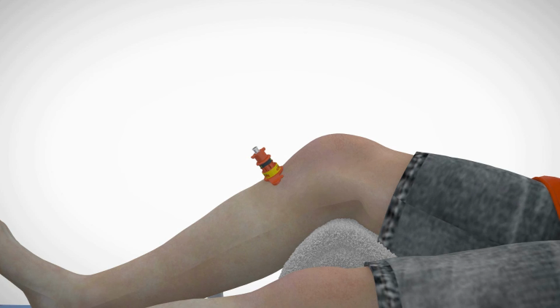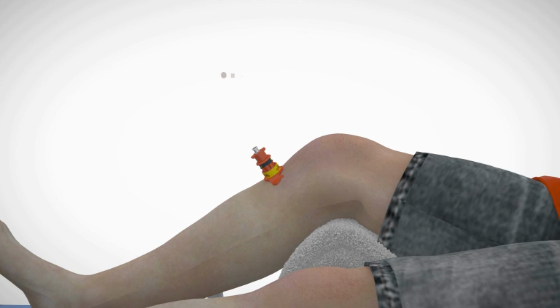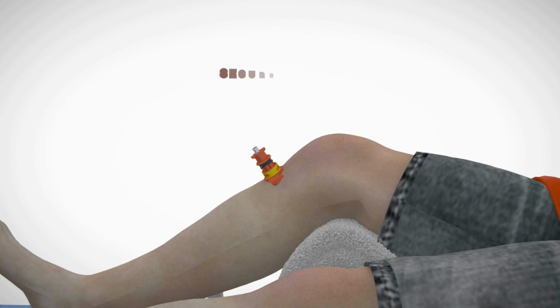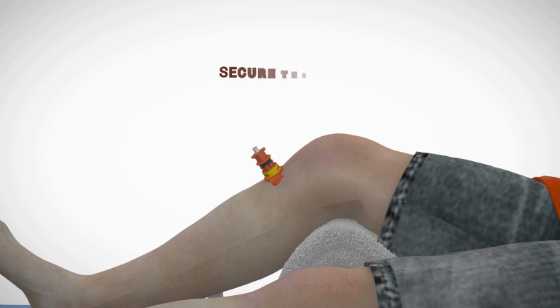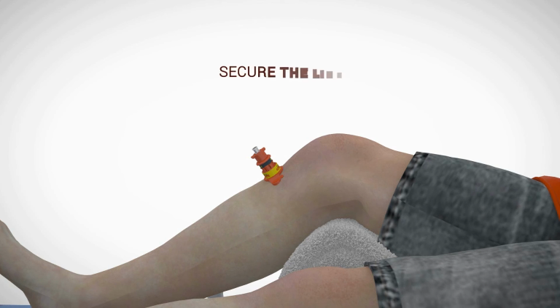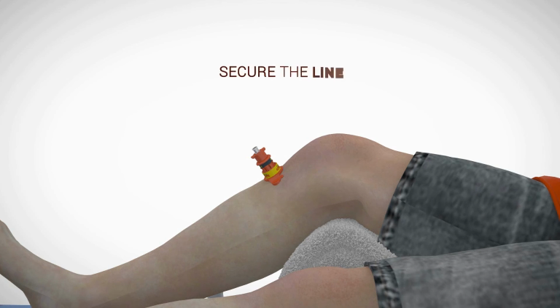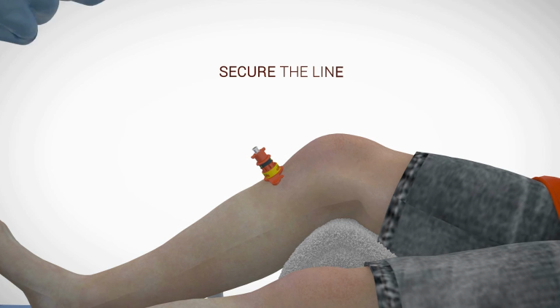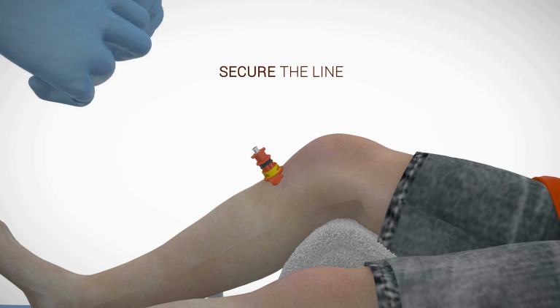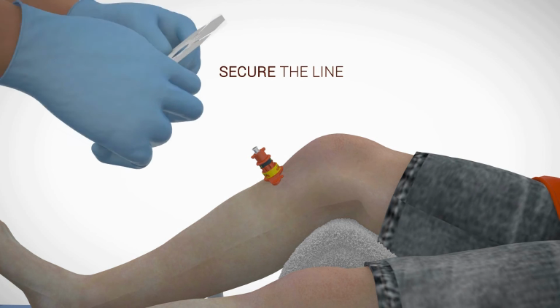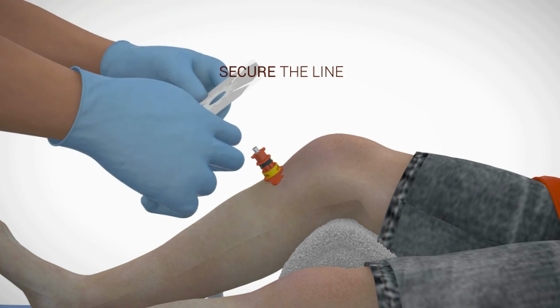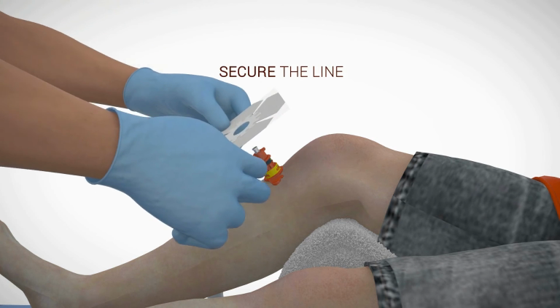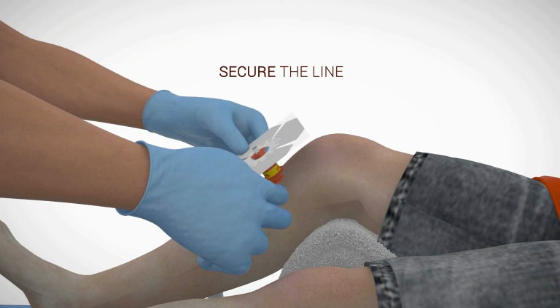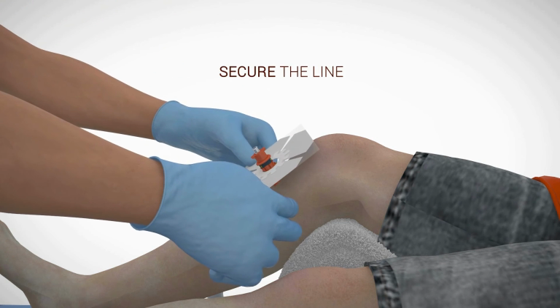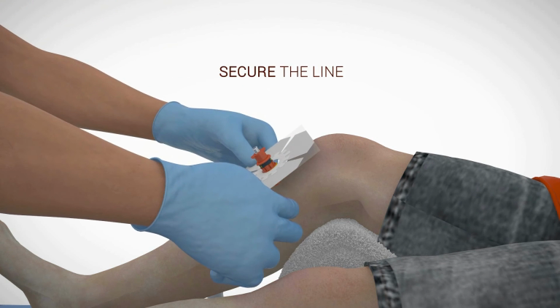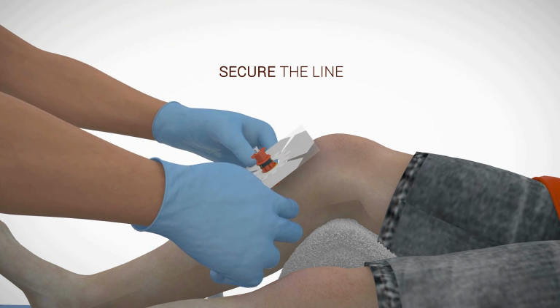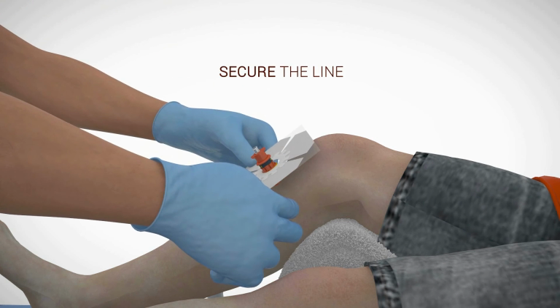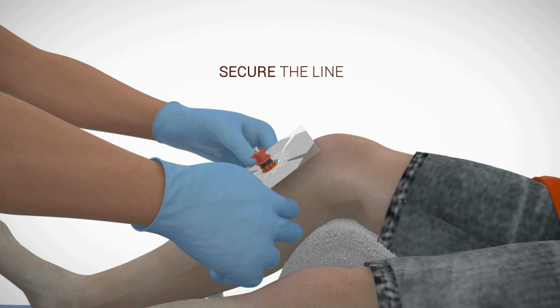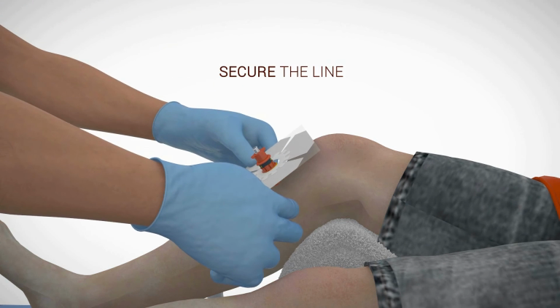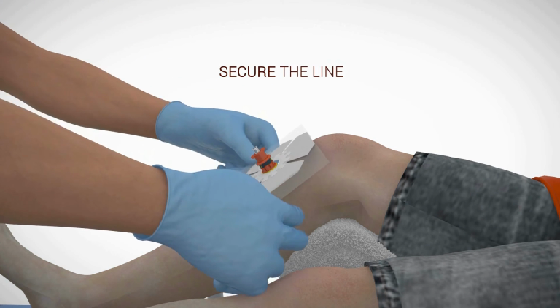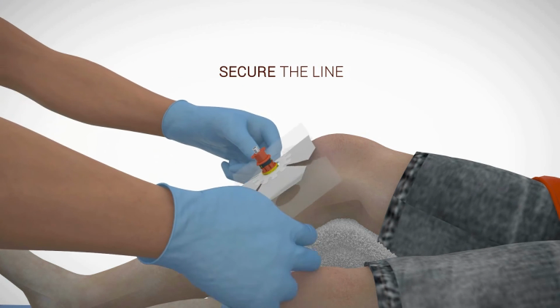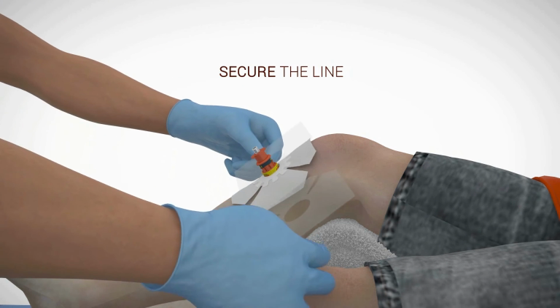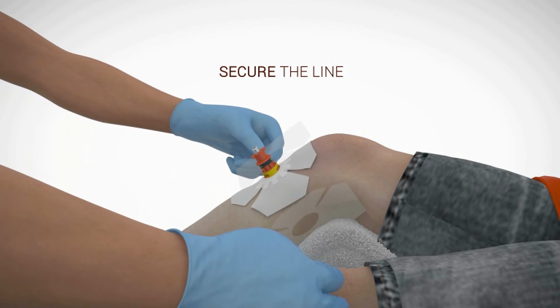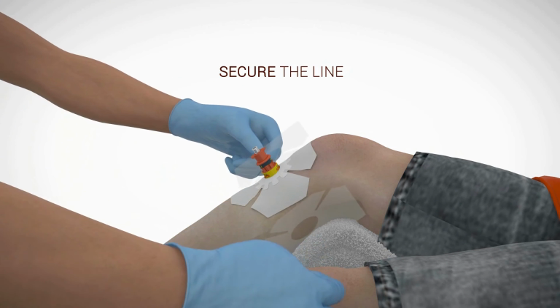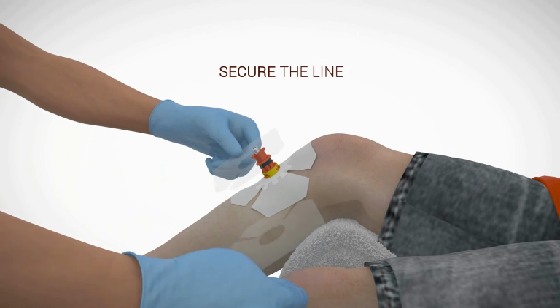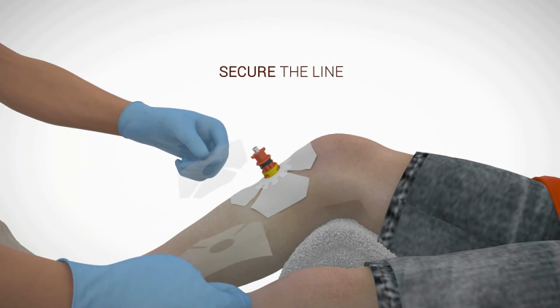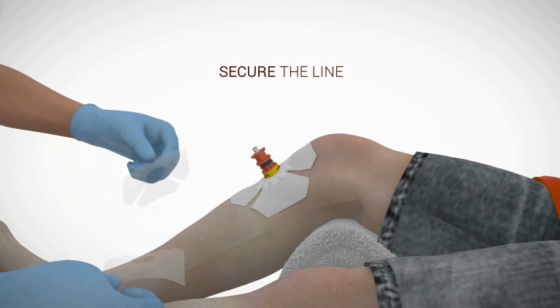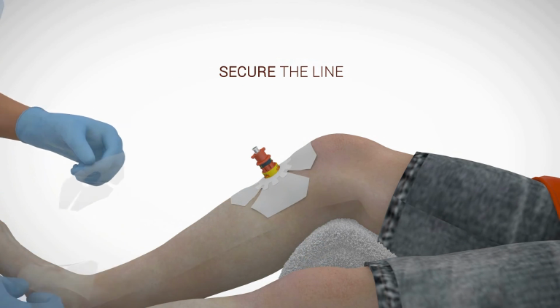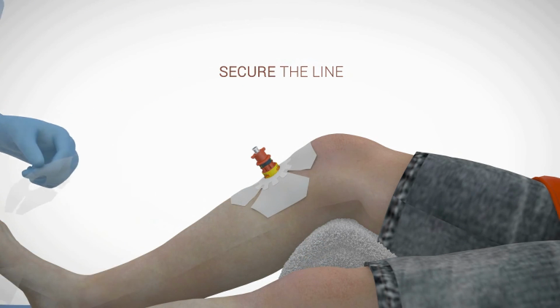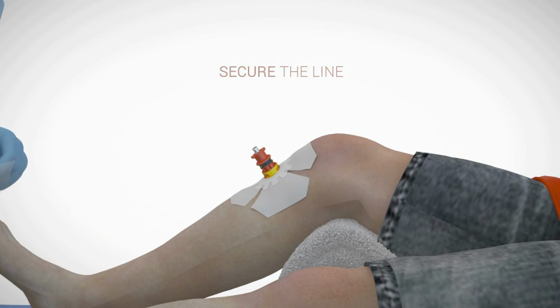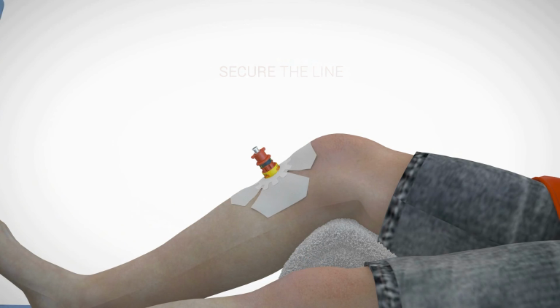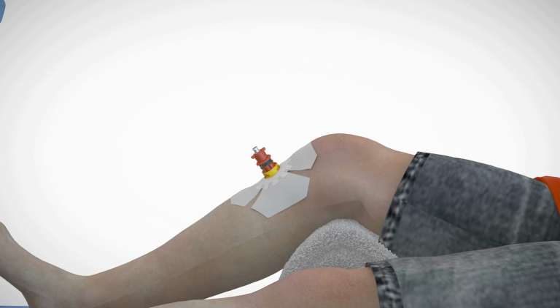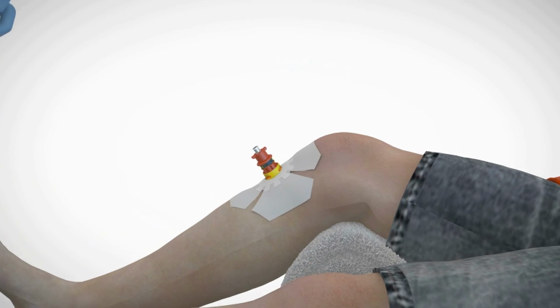It is recommended to use the NeoFixation to affix the needle stabilizer to the skin and fully secure the I.O. line.